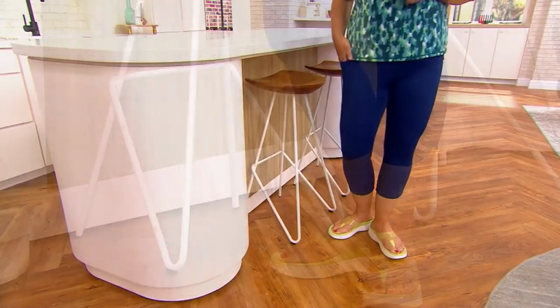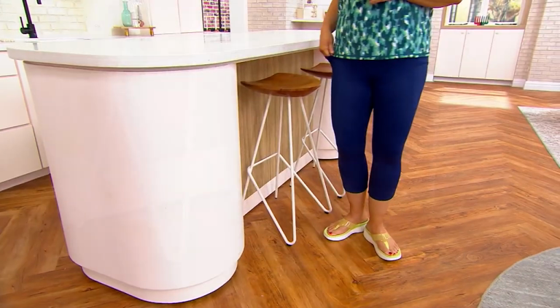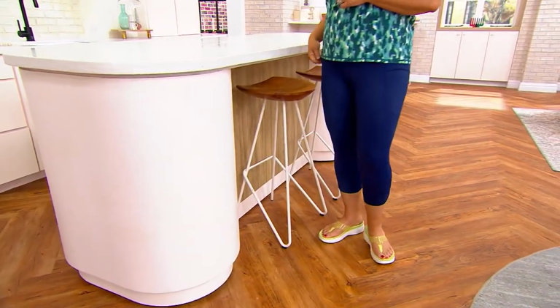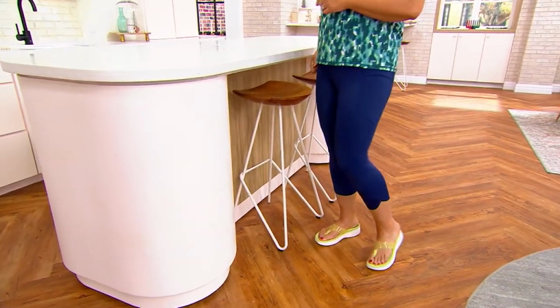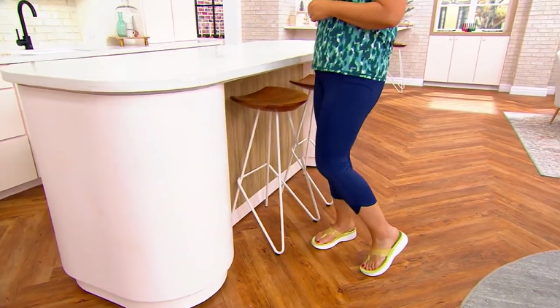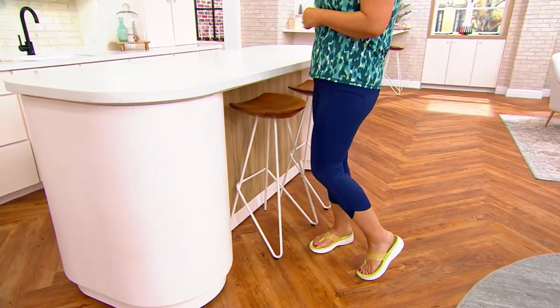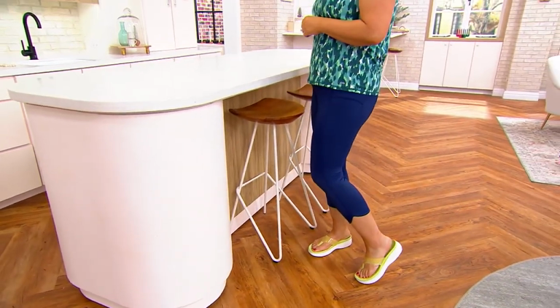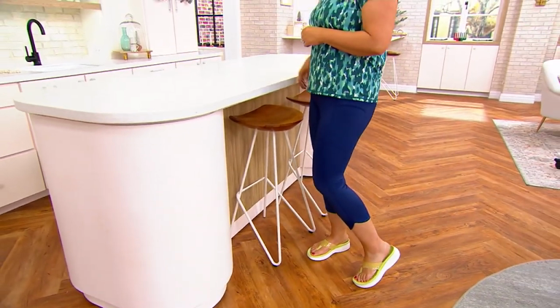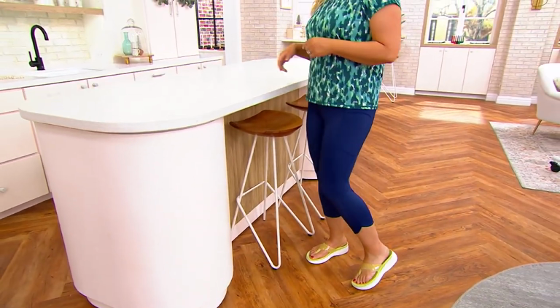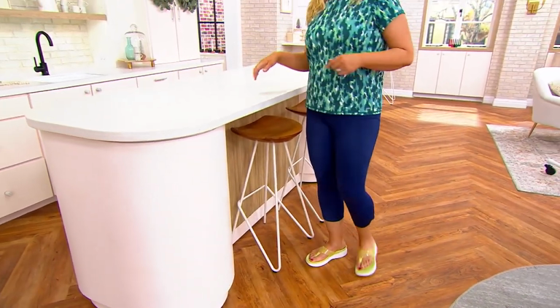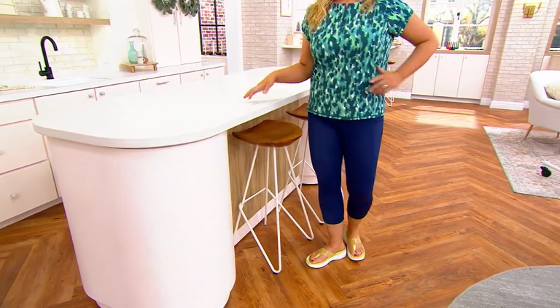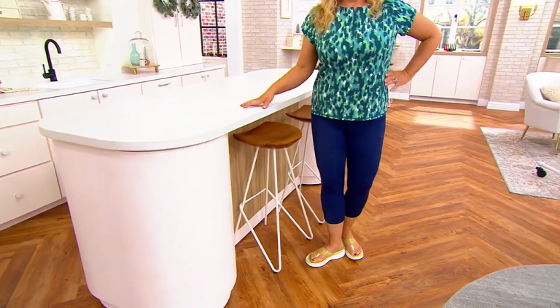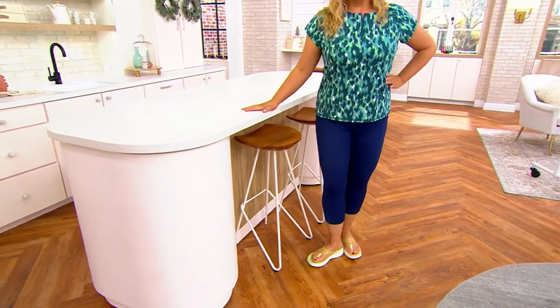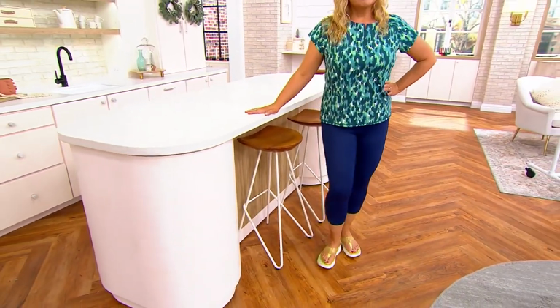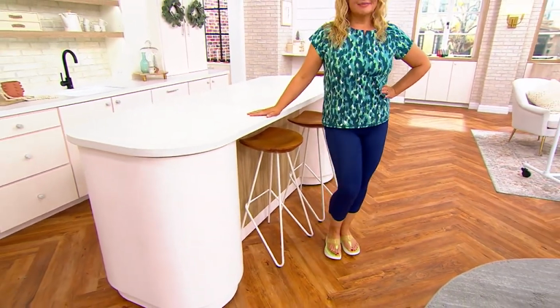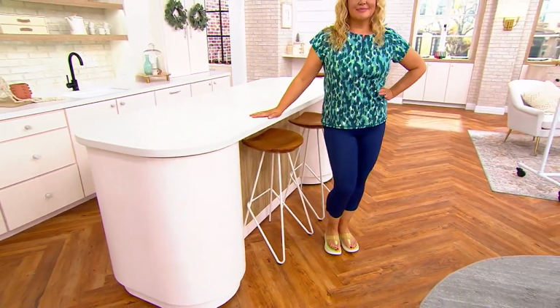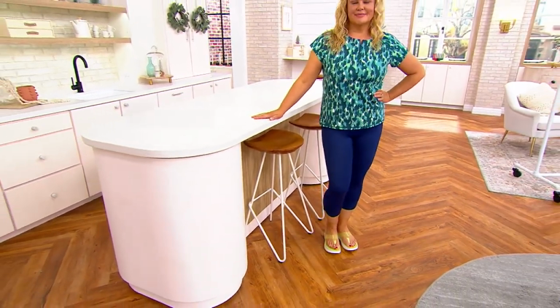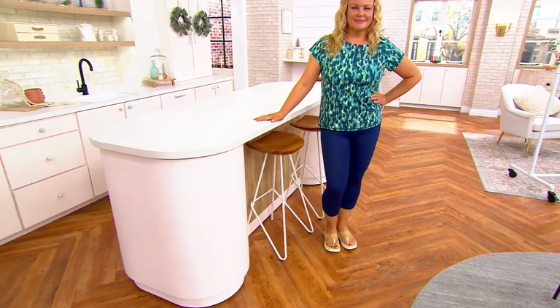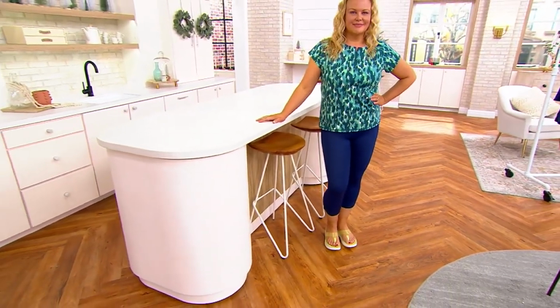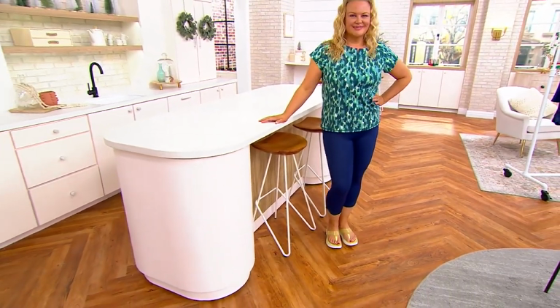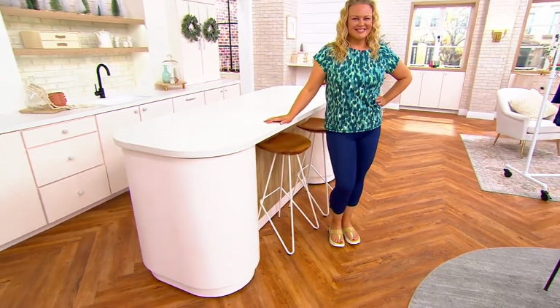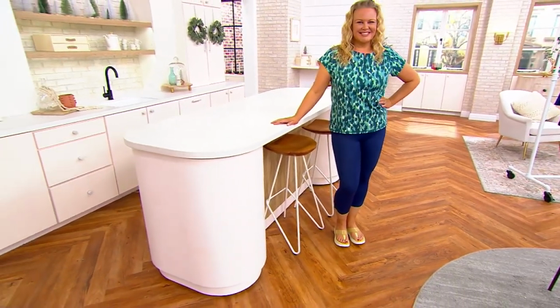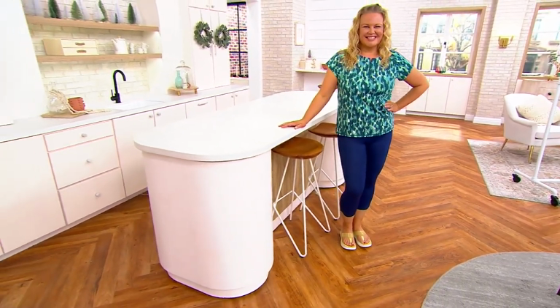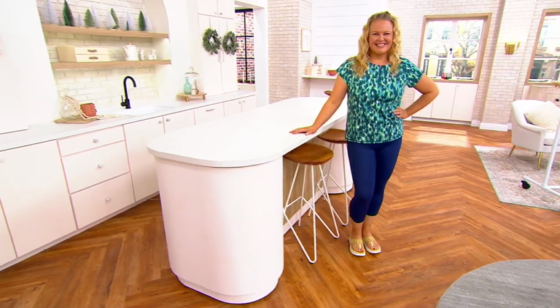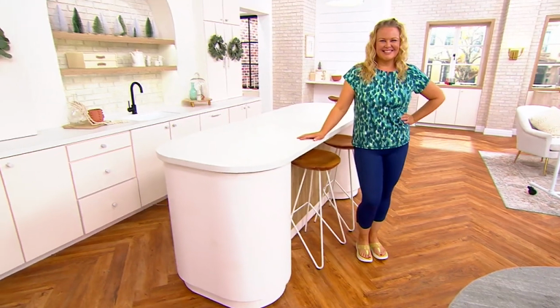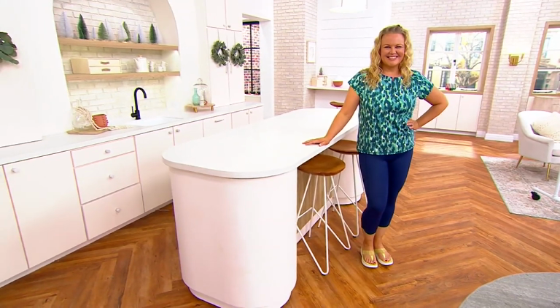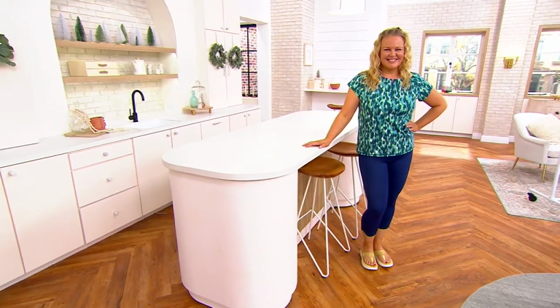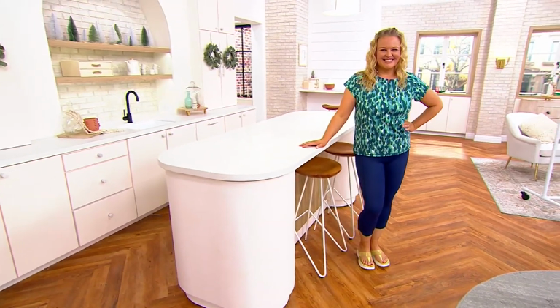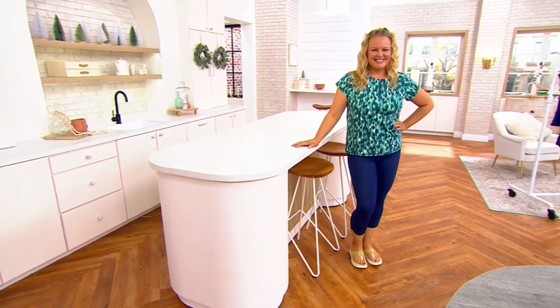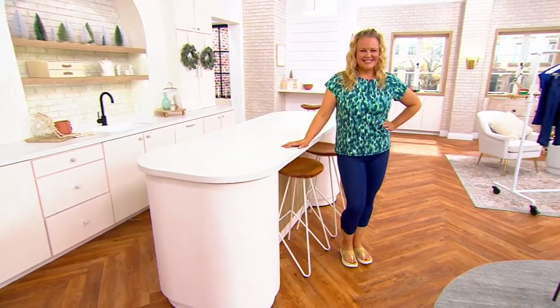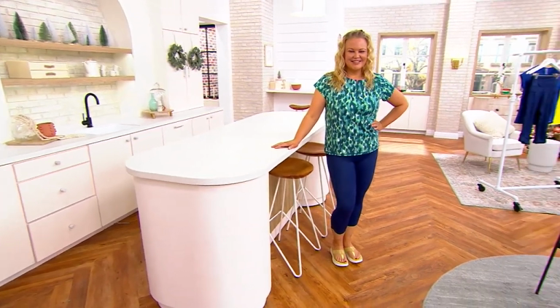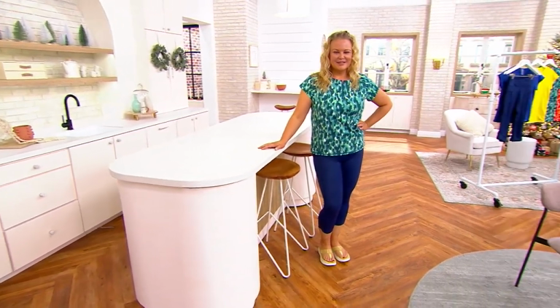Then you're wearing these leggings on top of that one-piece swimsuit where you get more coverage around the areas where you want a little more coverage.